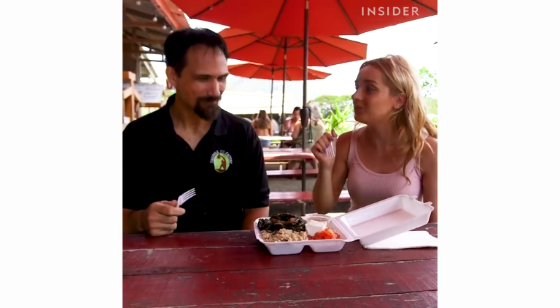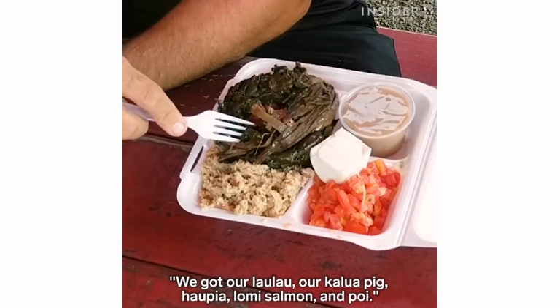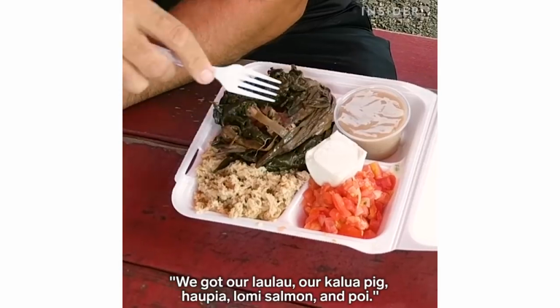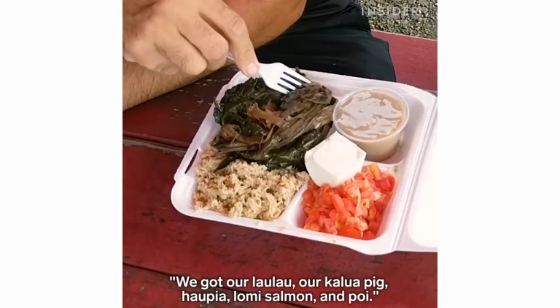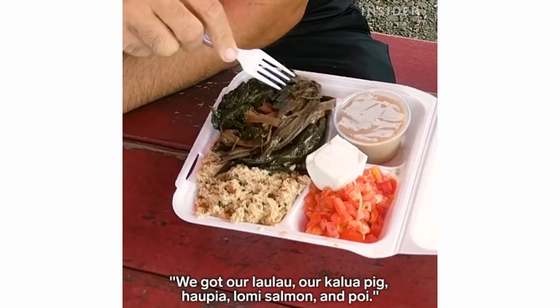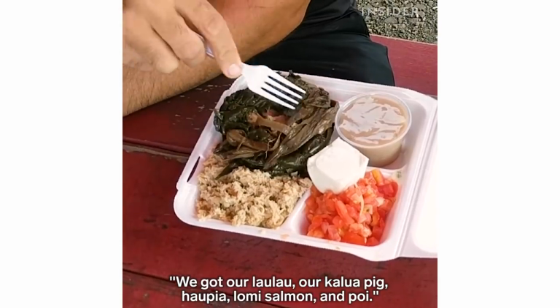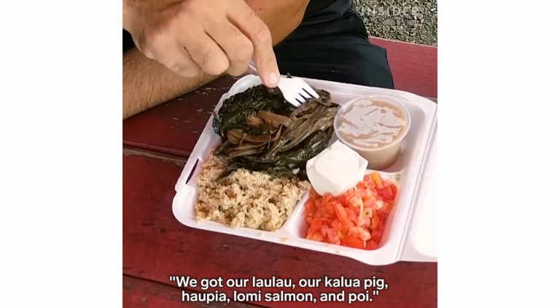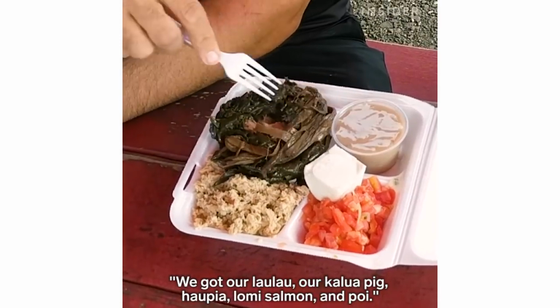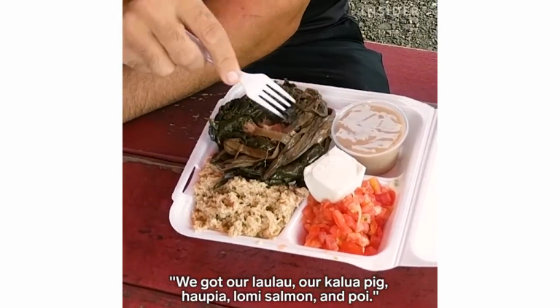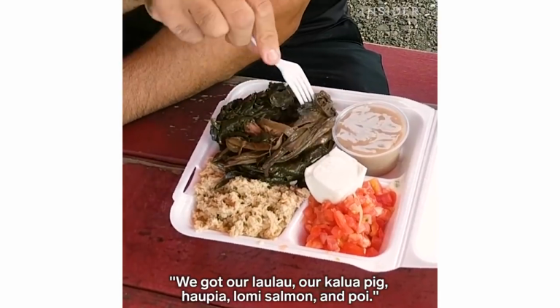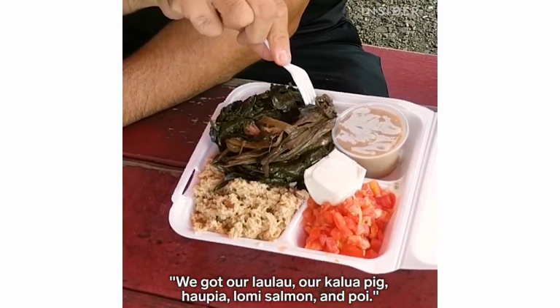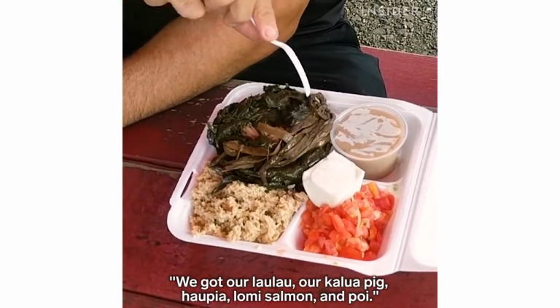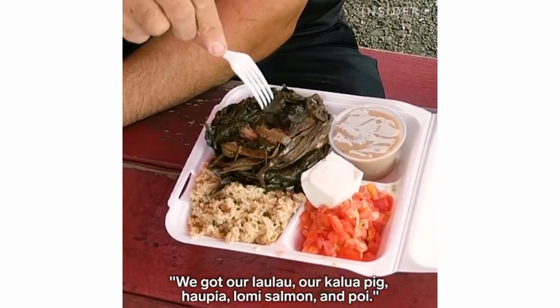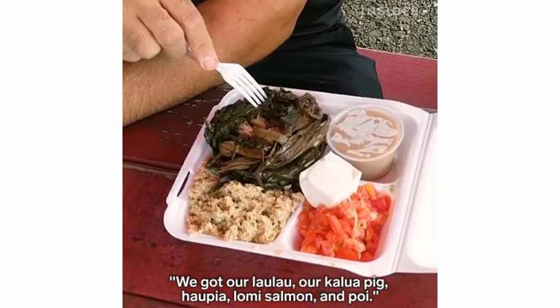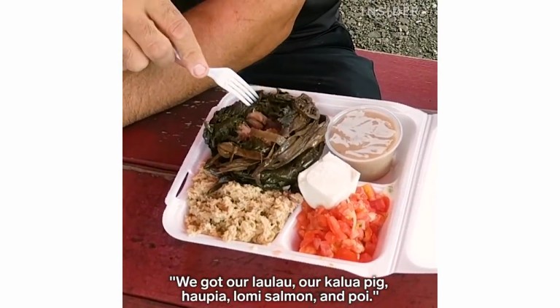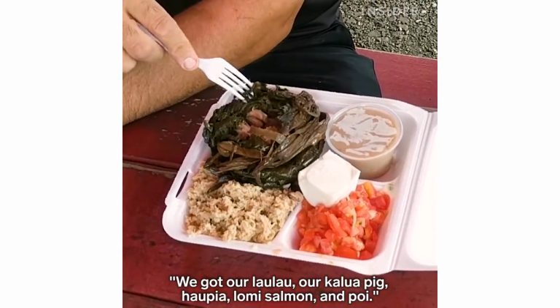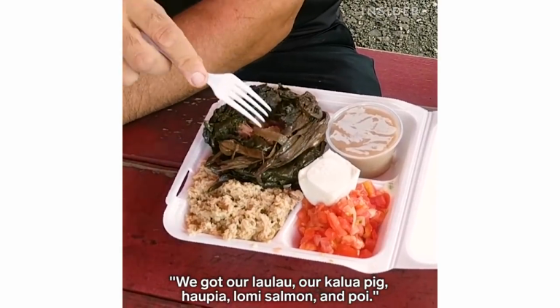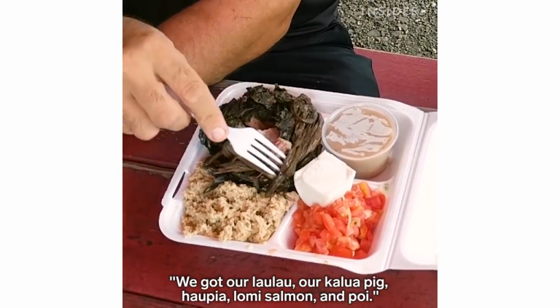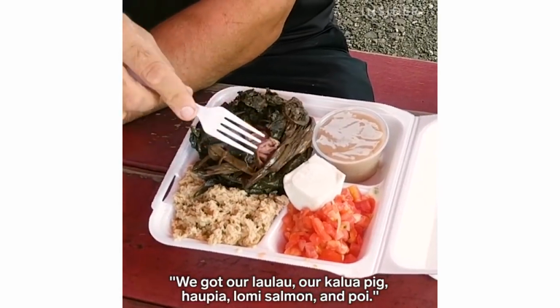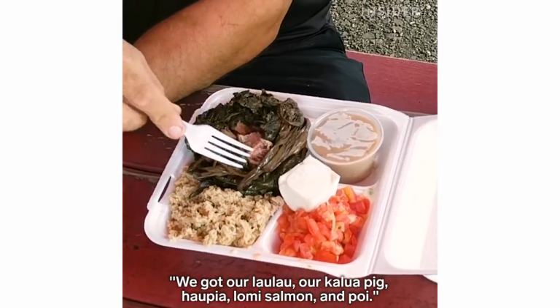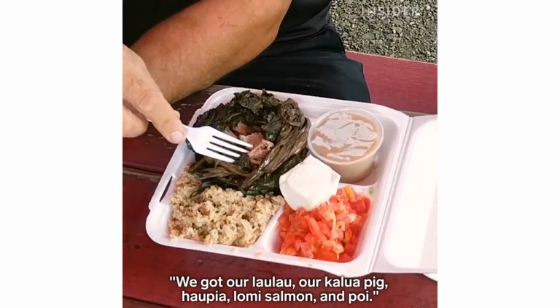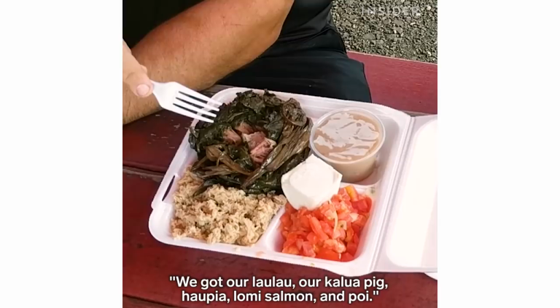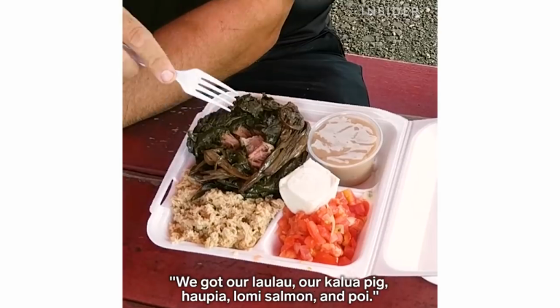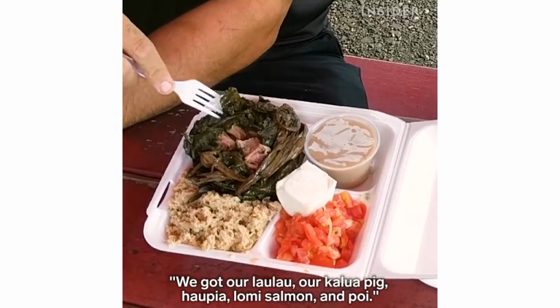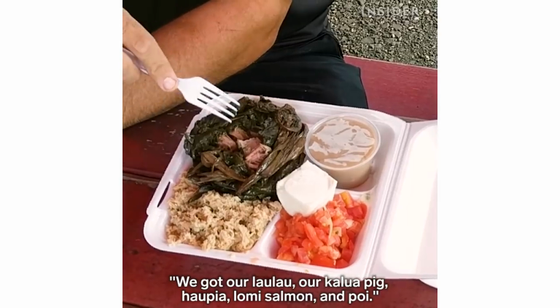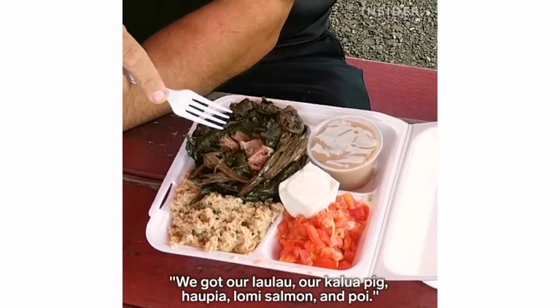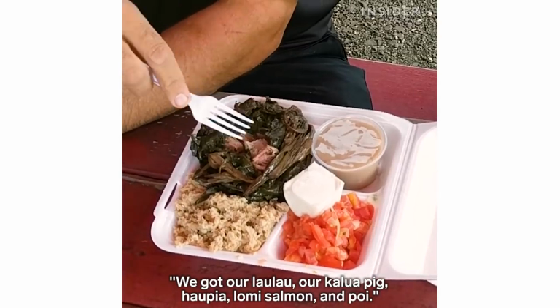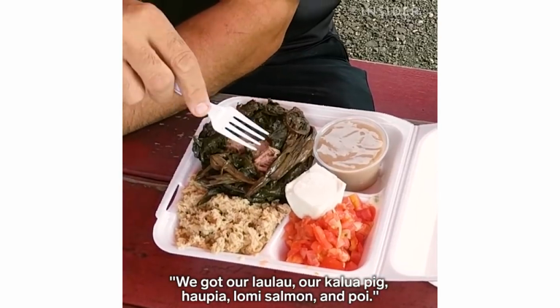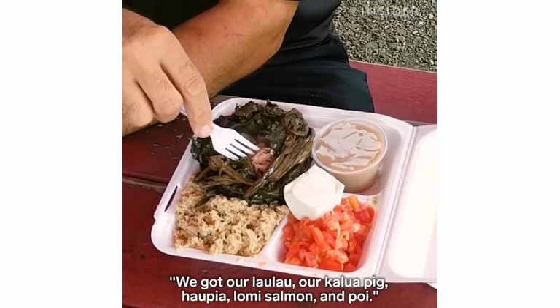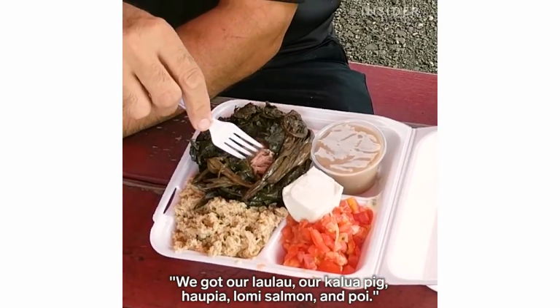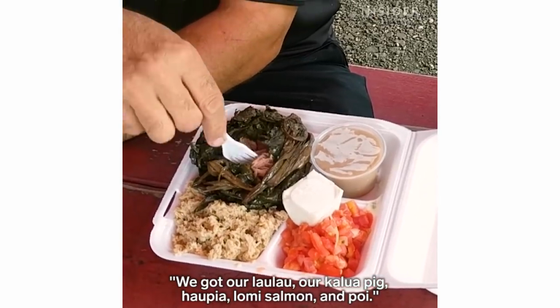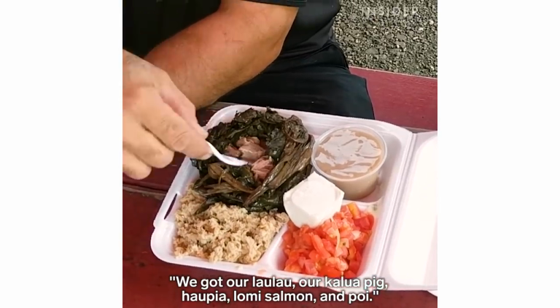We've got our laulau, our kalua pig, haupia, lomi salmon, and then poi.